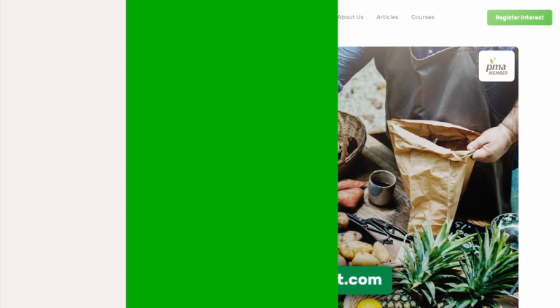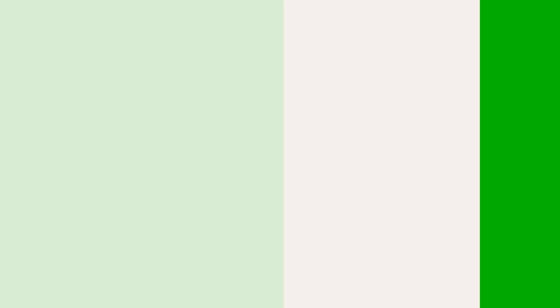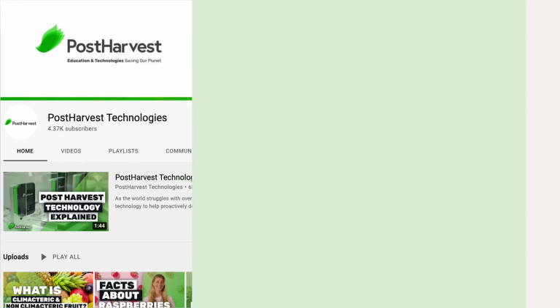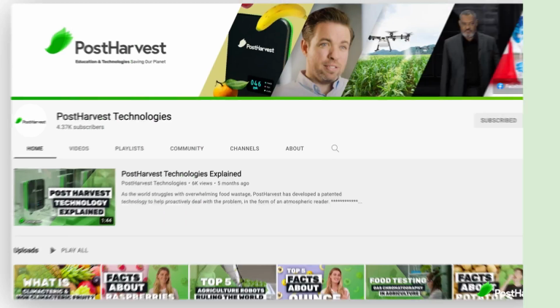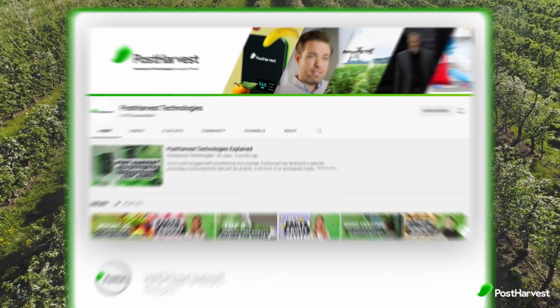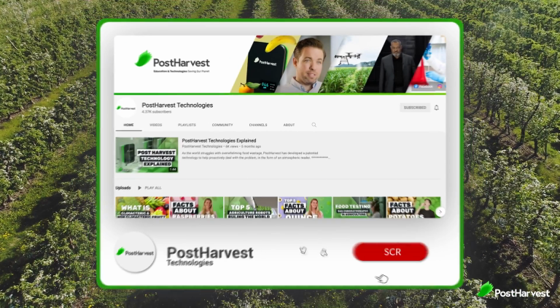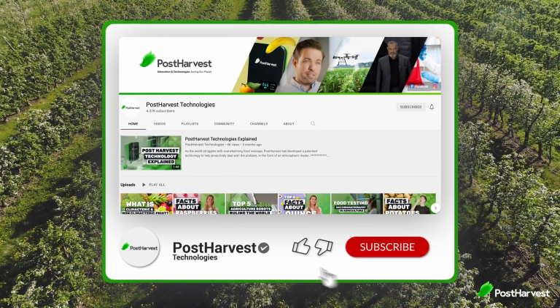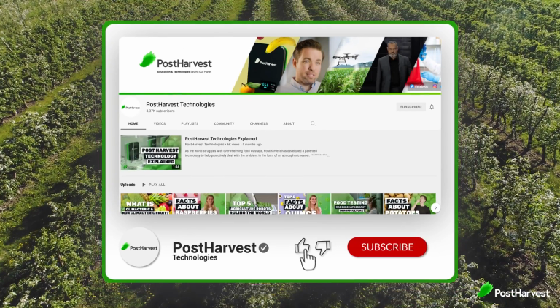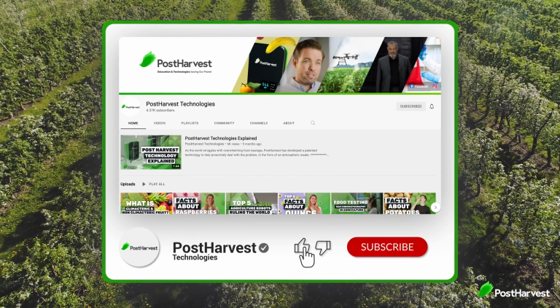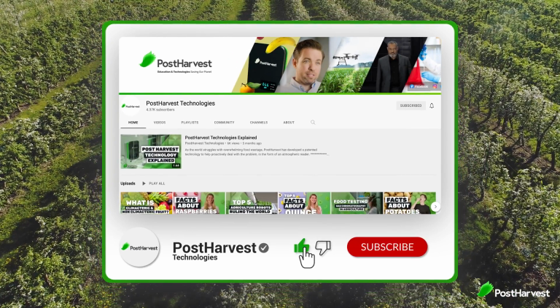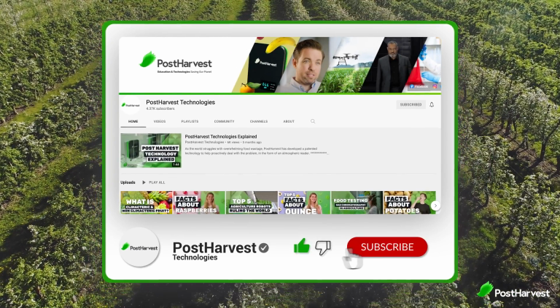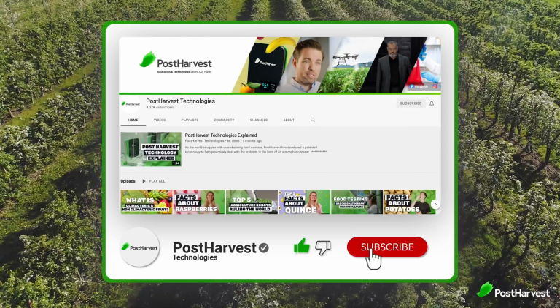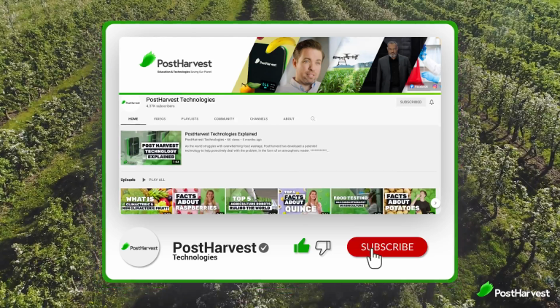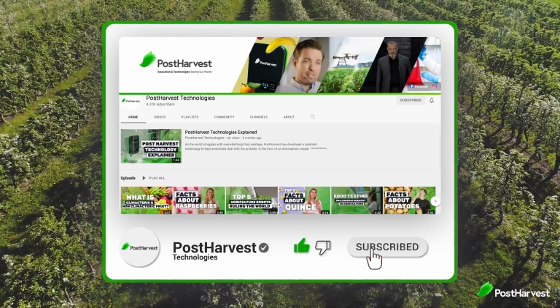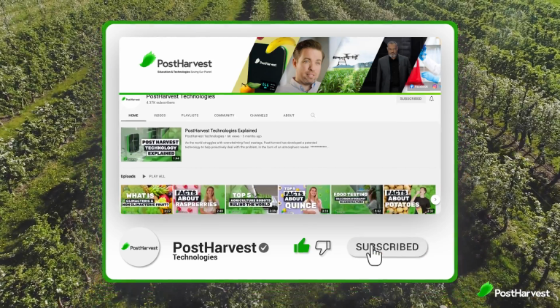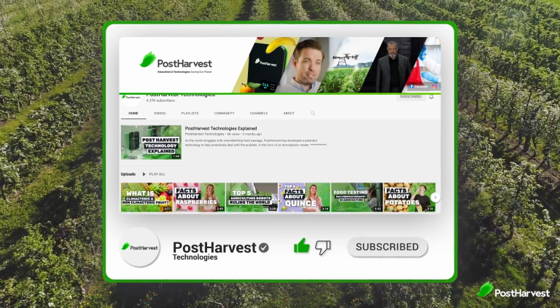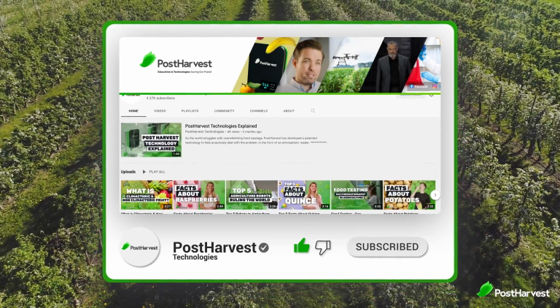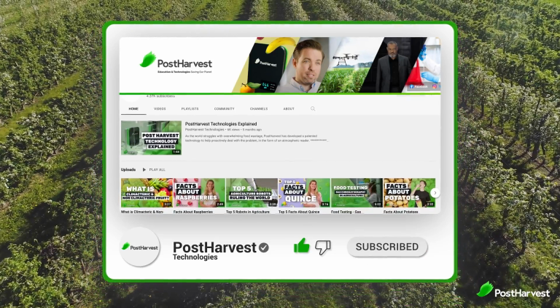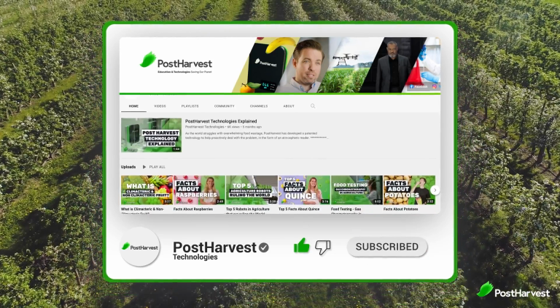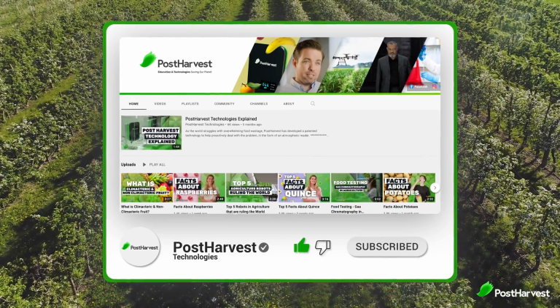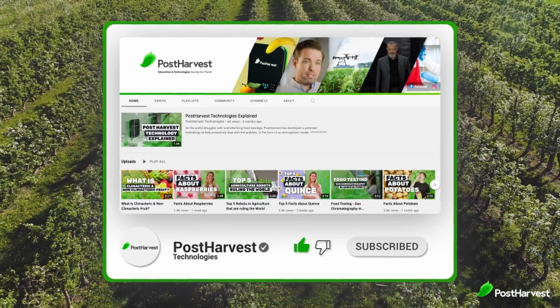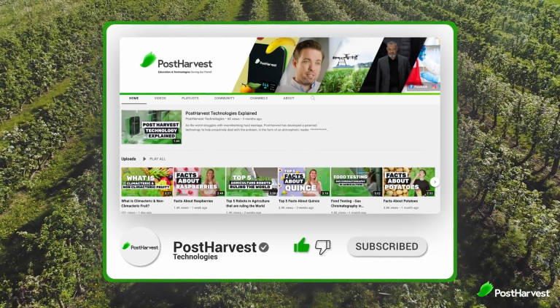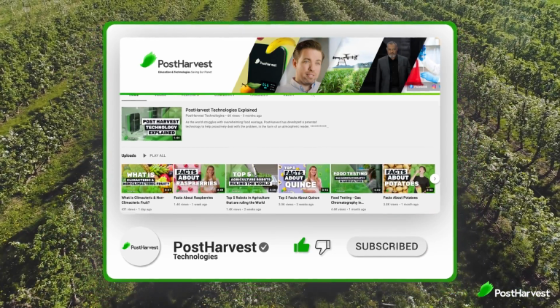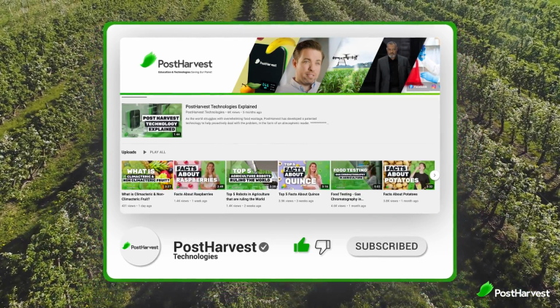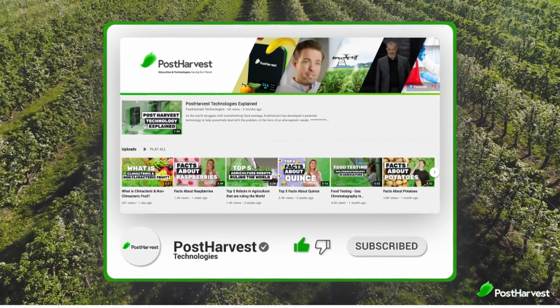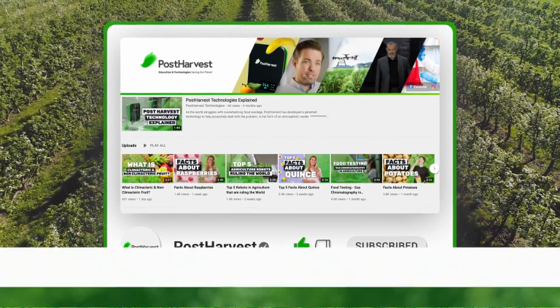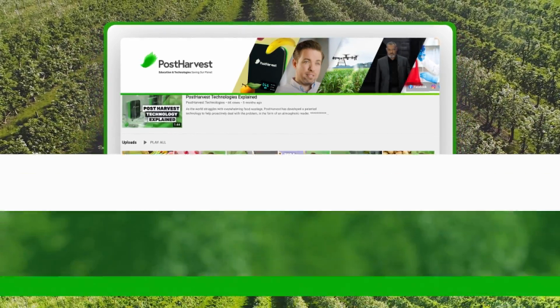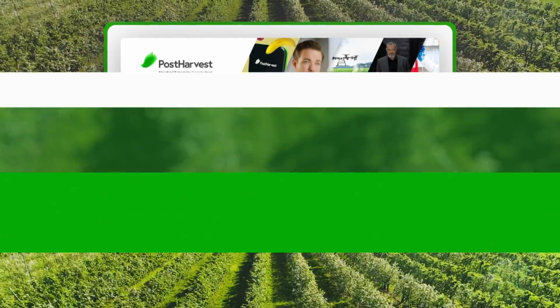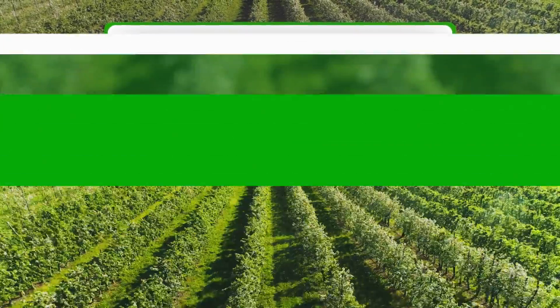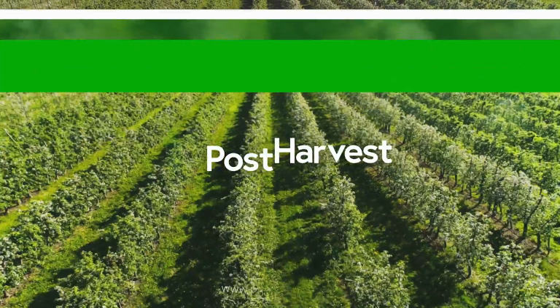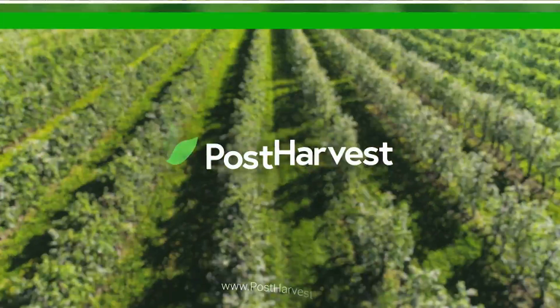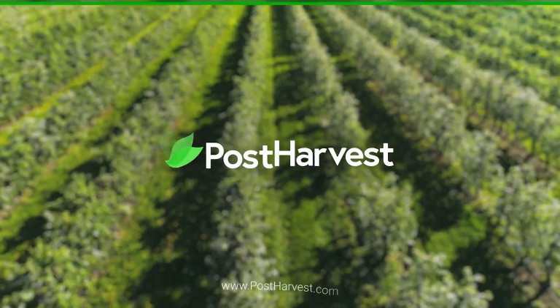And if you're into all things green, hit that like and subscribe button to stay up to date. Together we can help the world go a little bit greener.